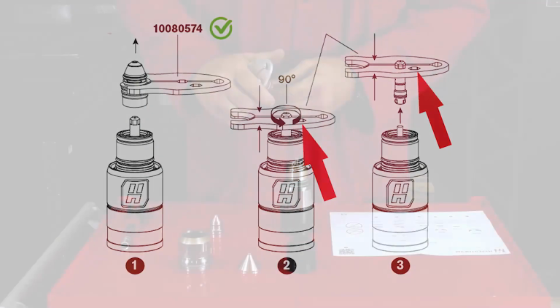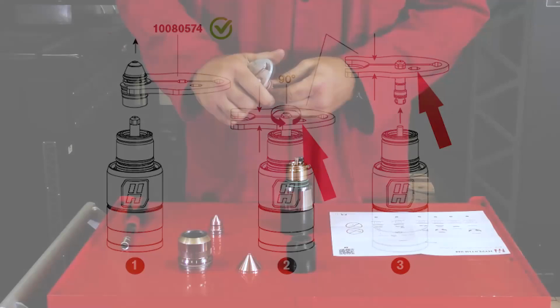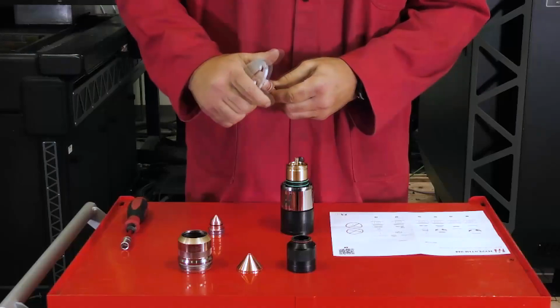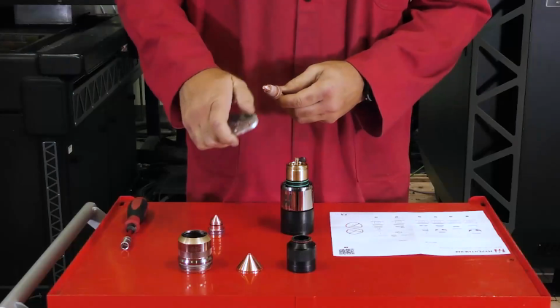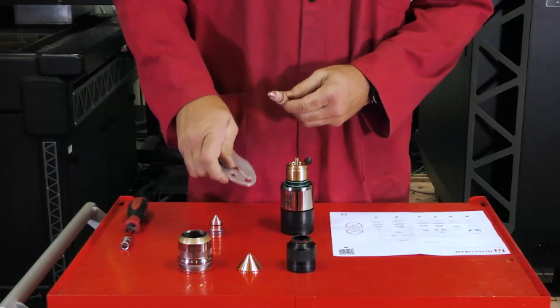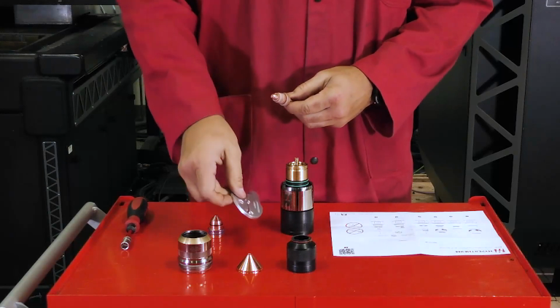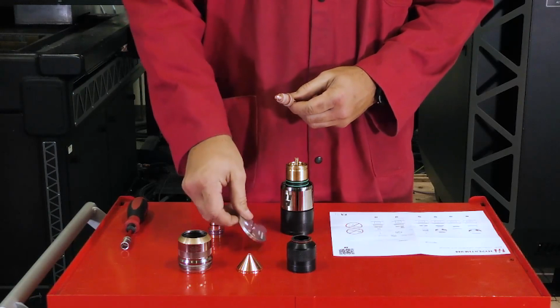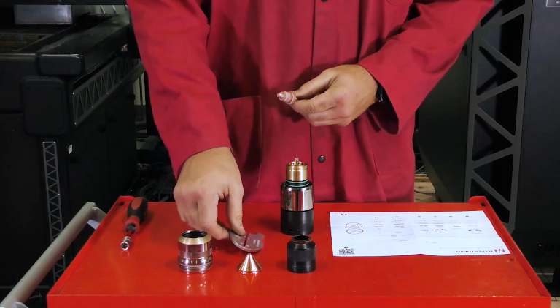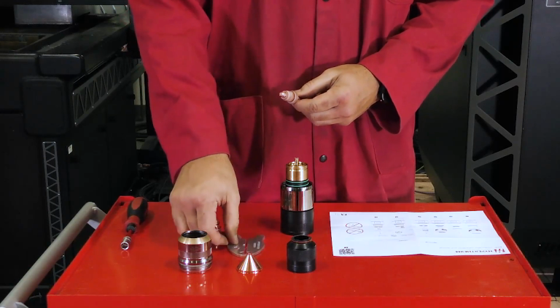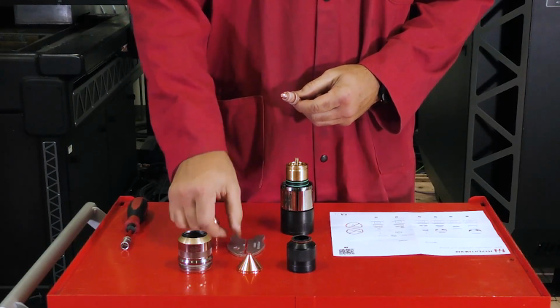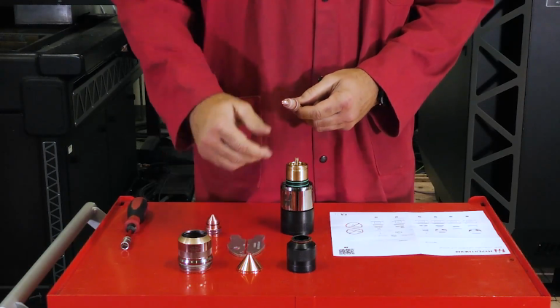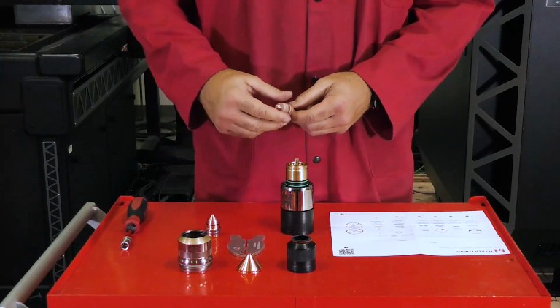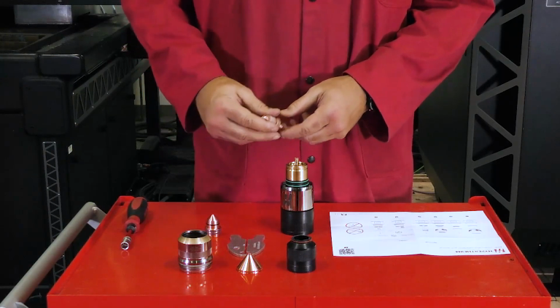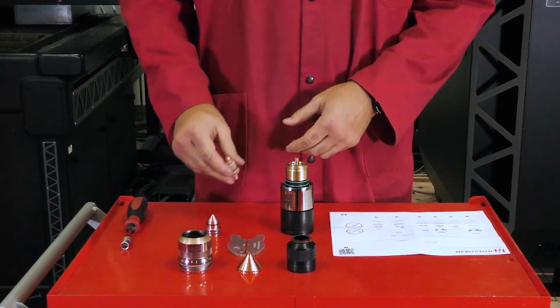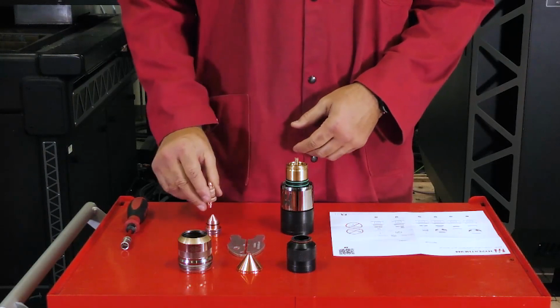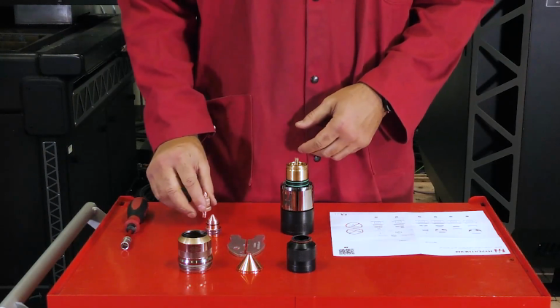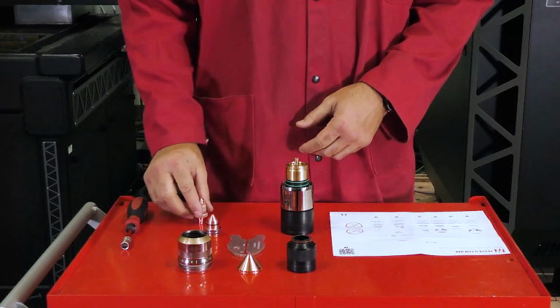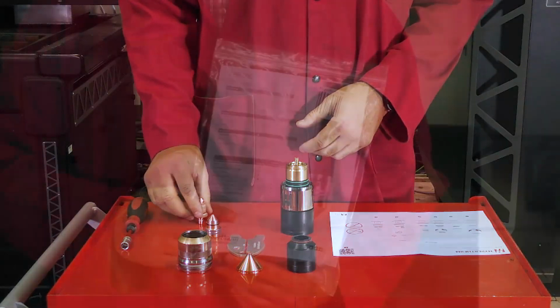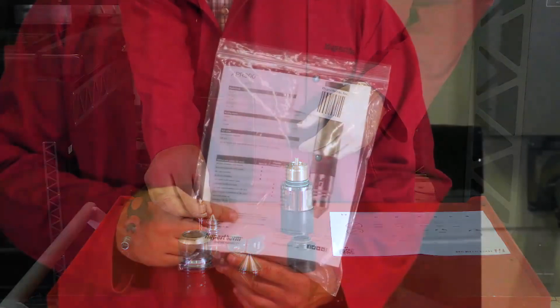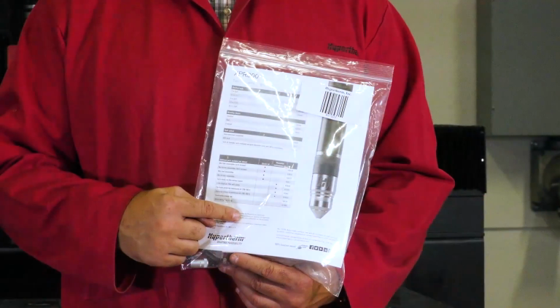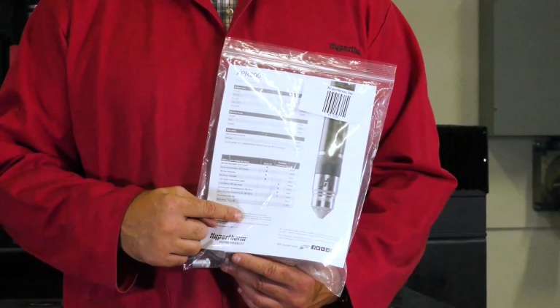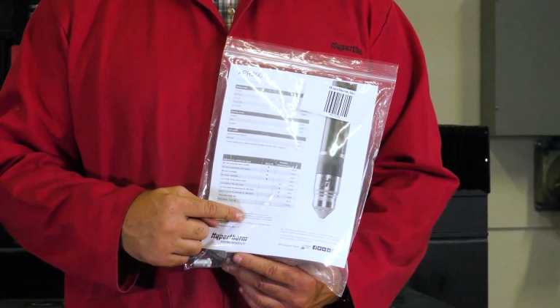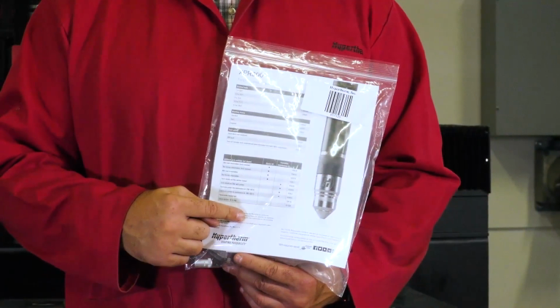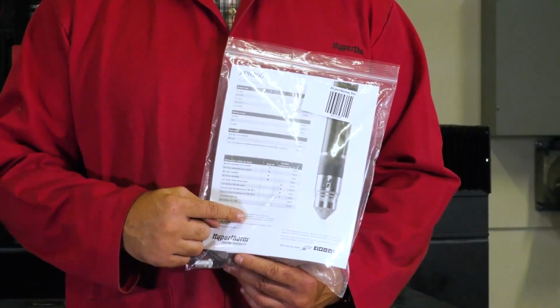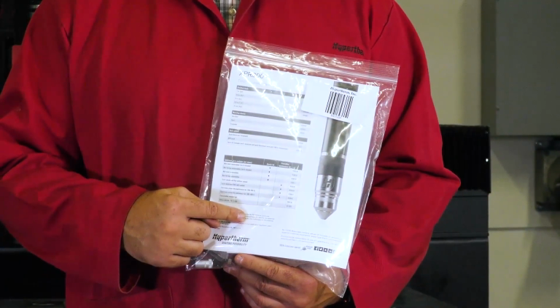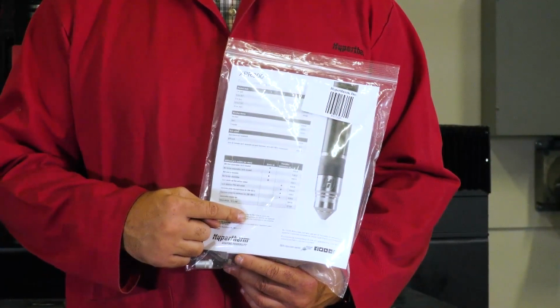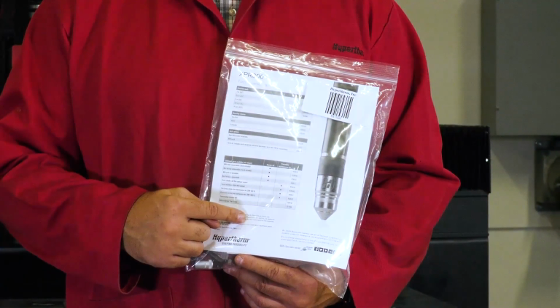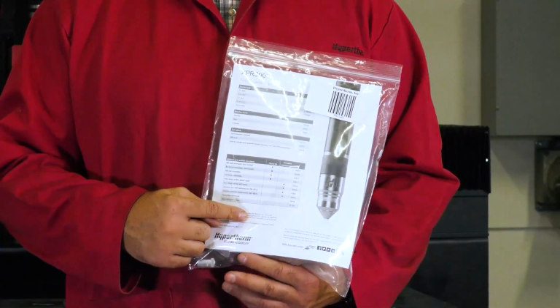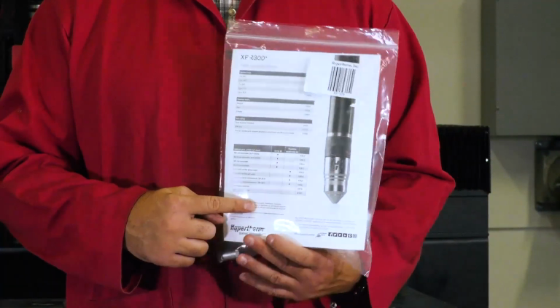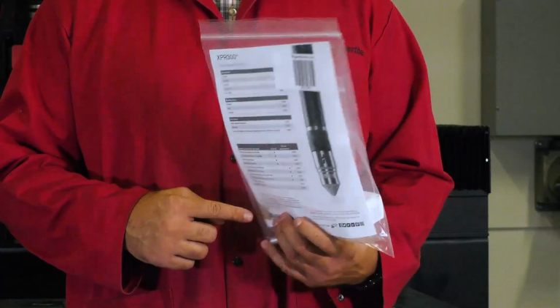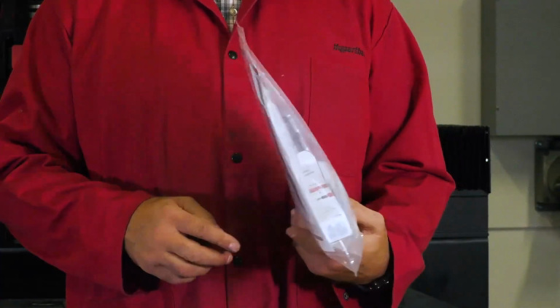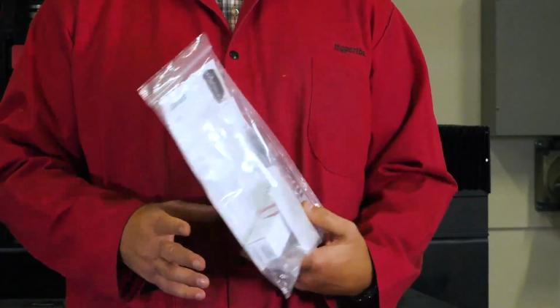The removal of the consumables is complete. If you did not receive your consumable installation and removal kit, contact your cutting table manufacturer.